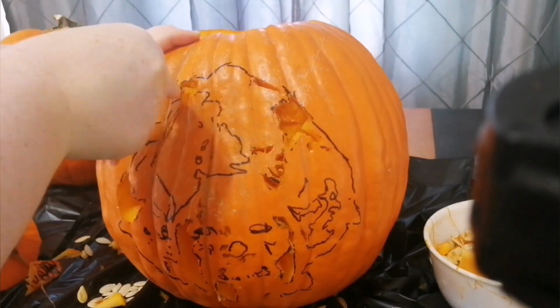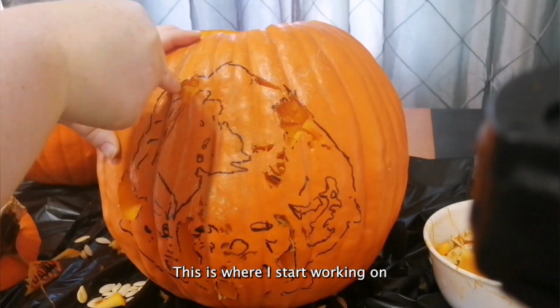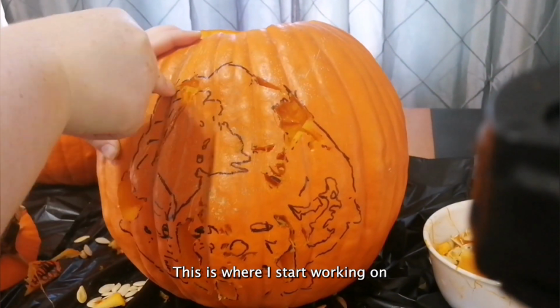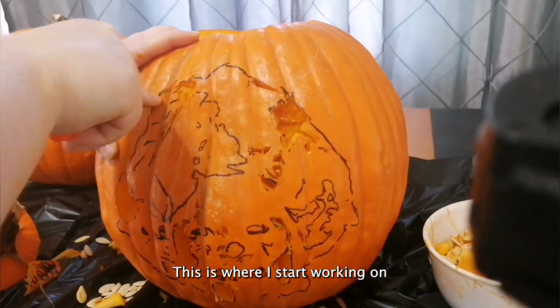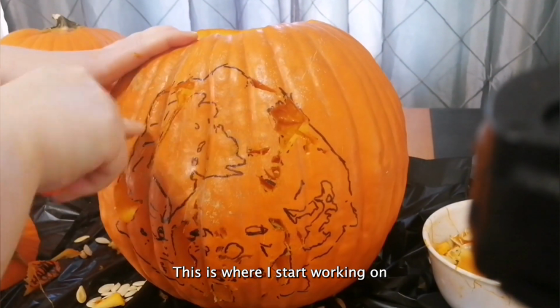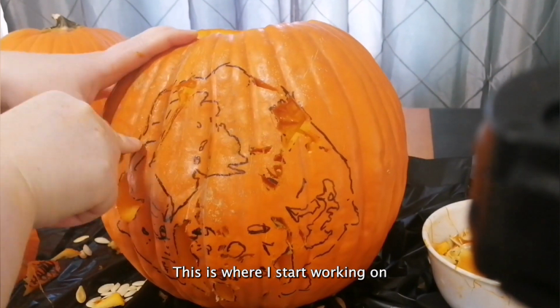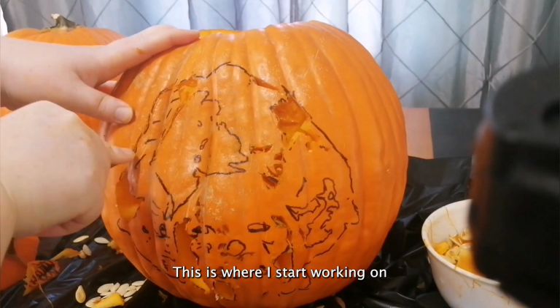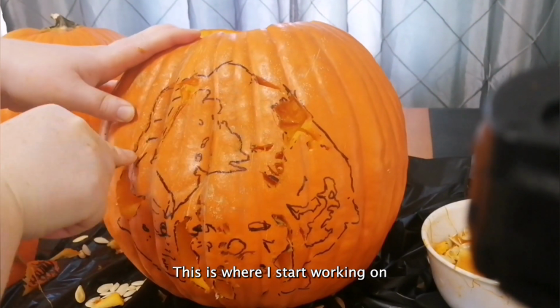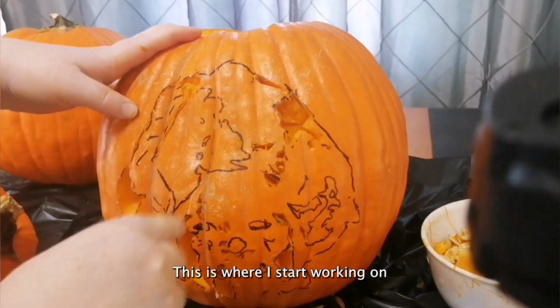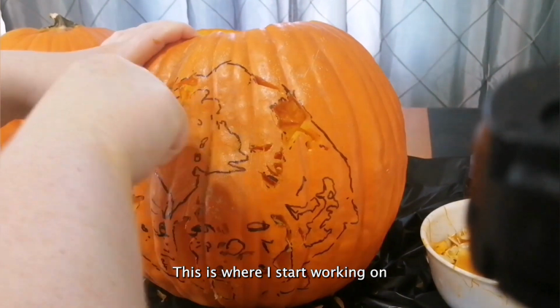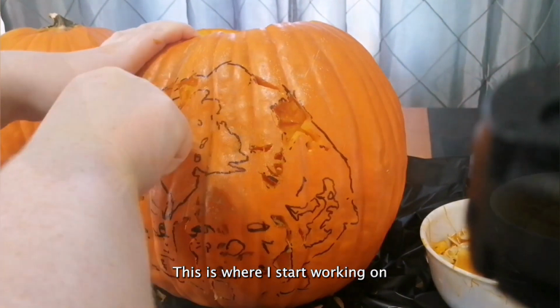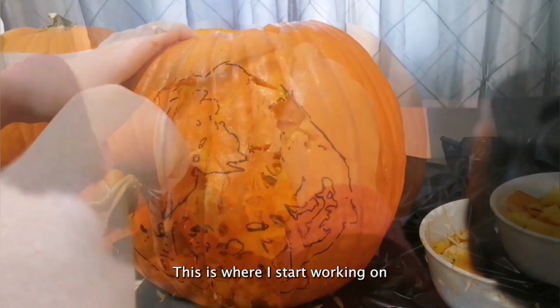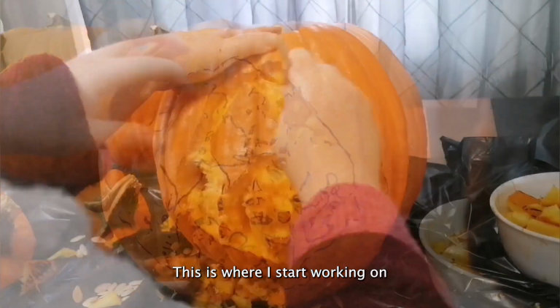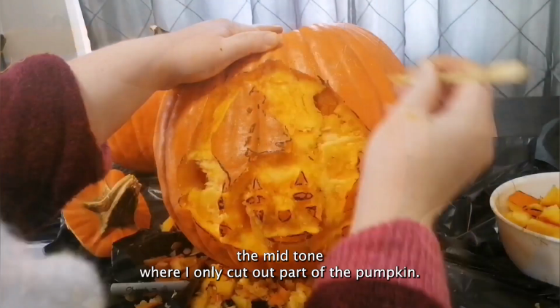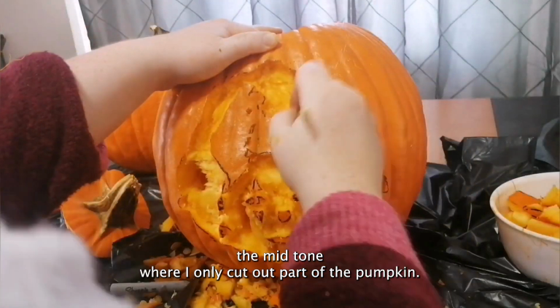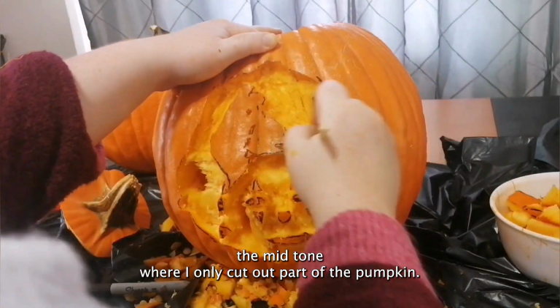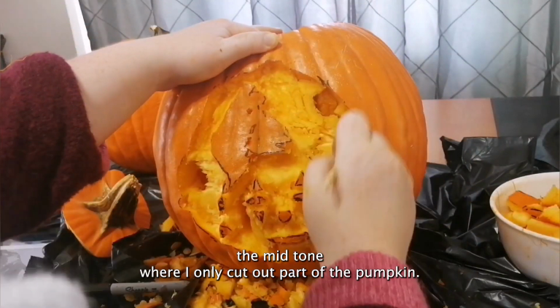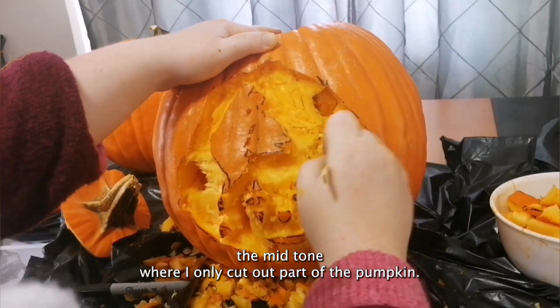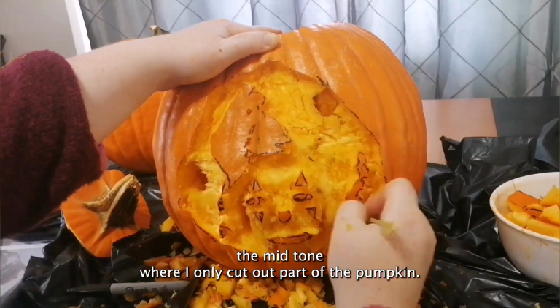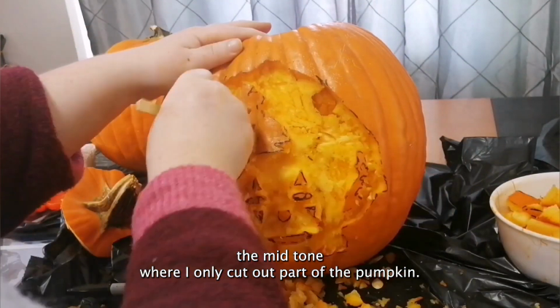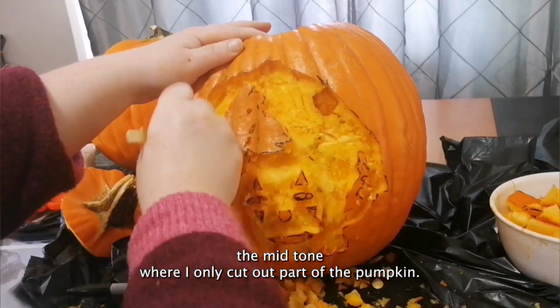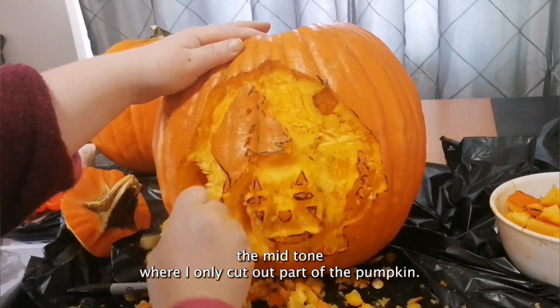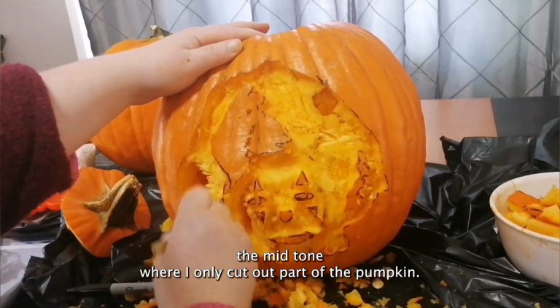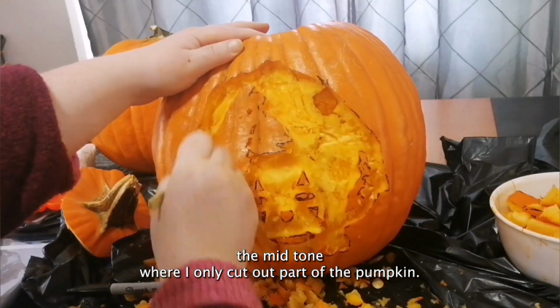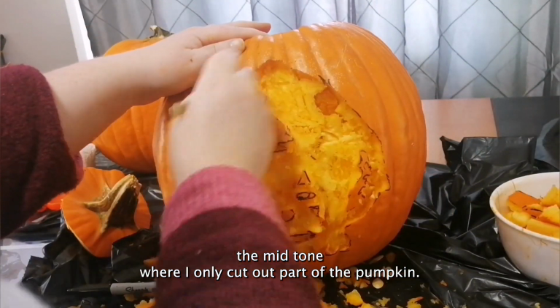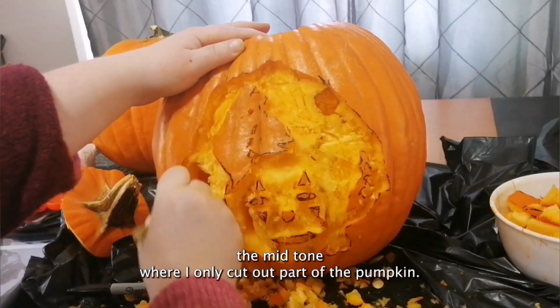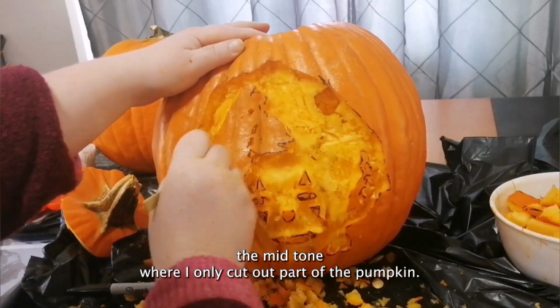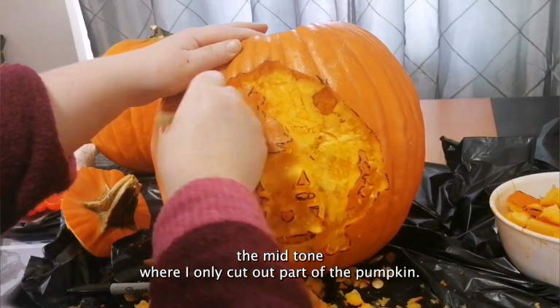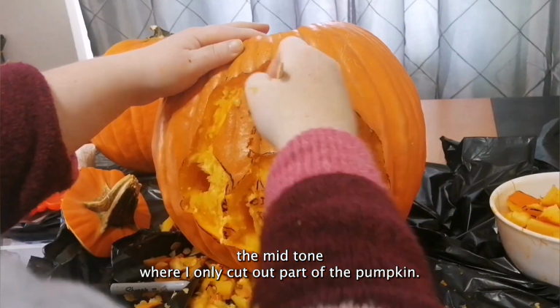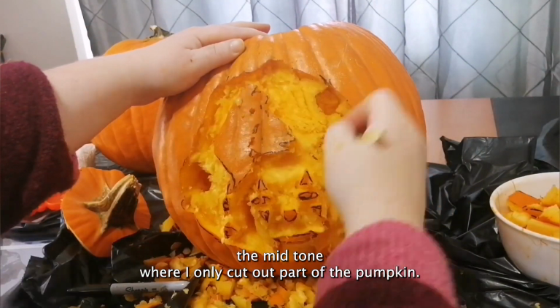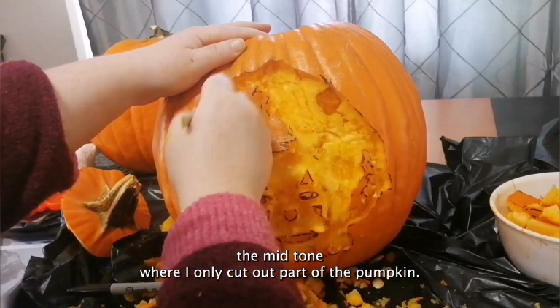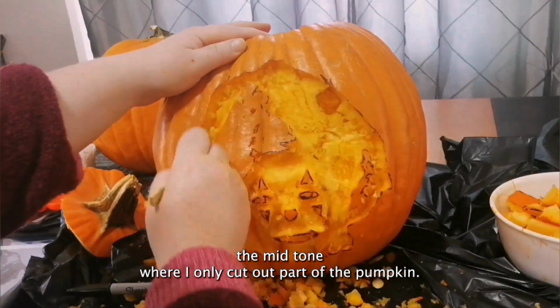This is where I start working on the mid-tone, where I only cut out part of the pumpkin.